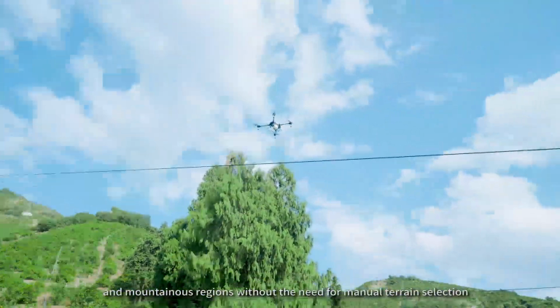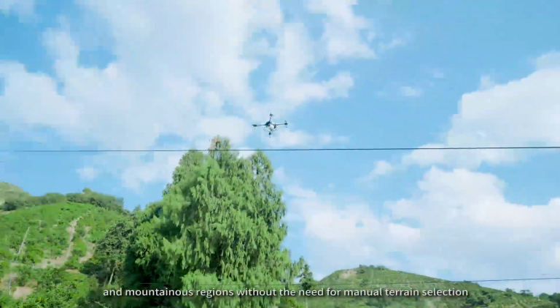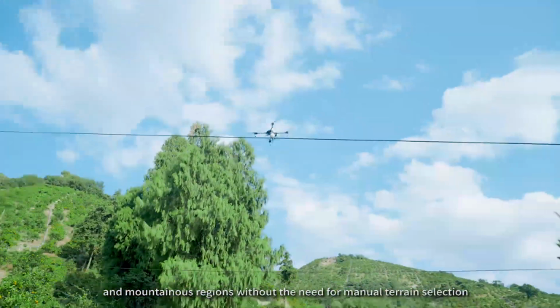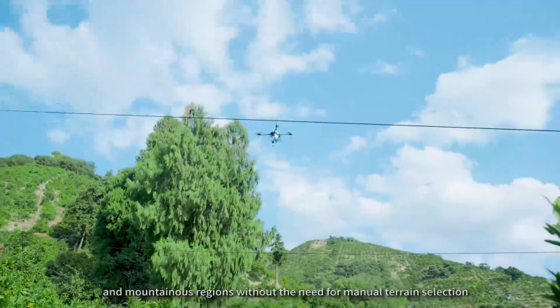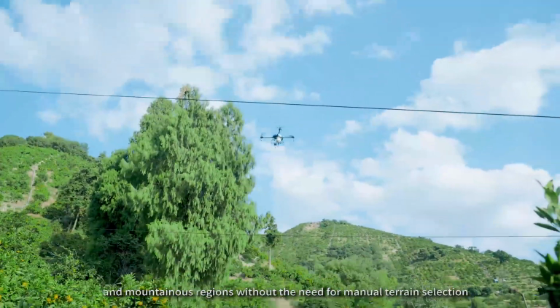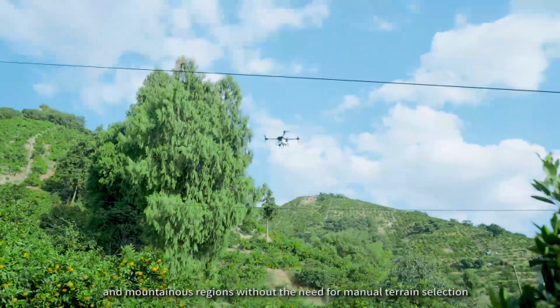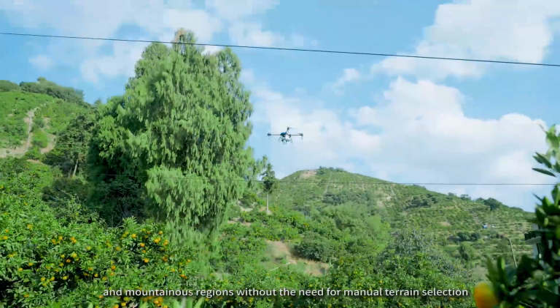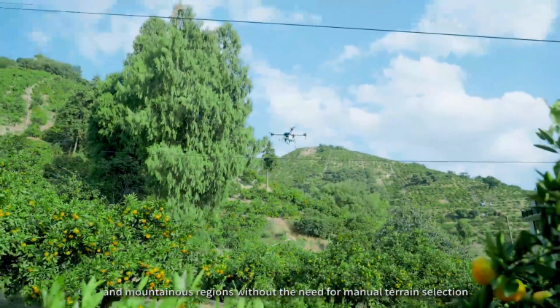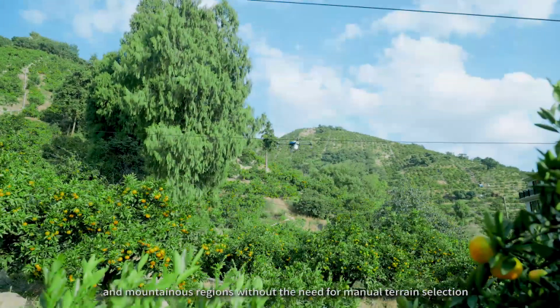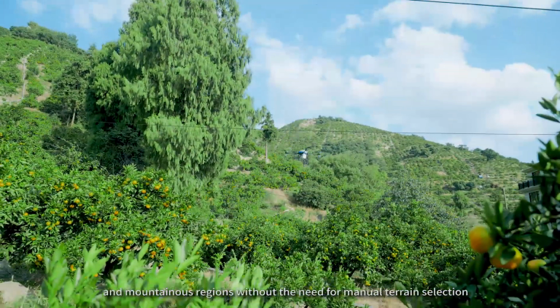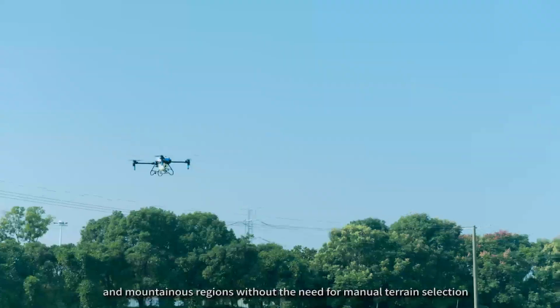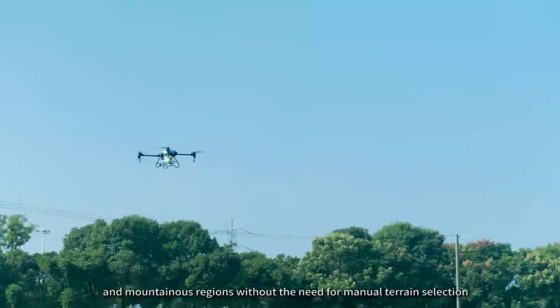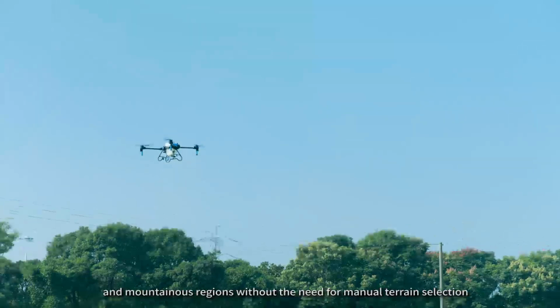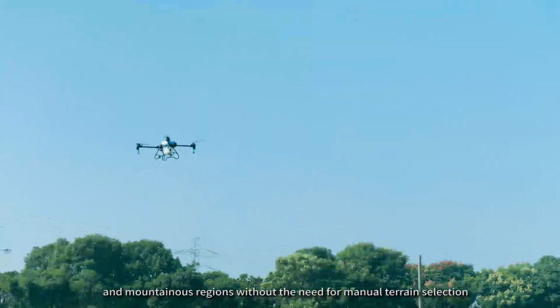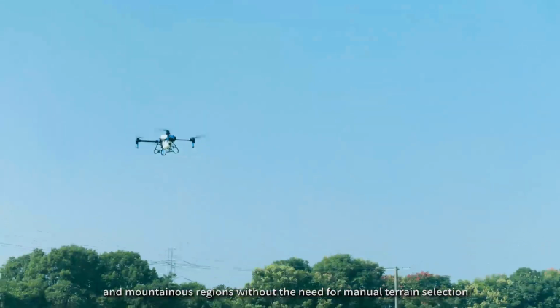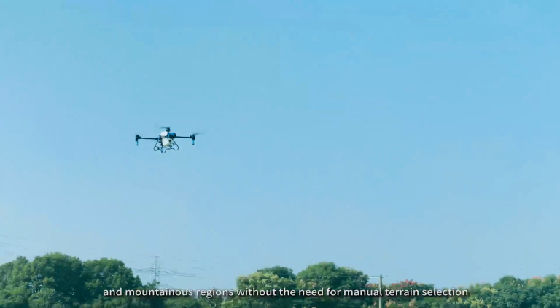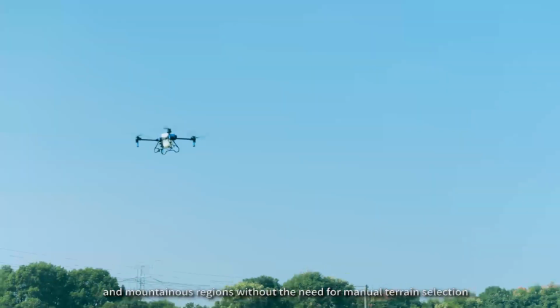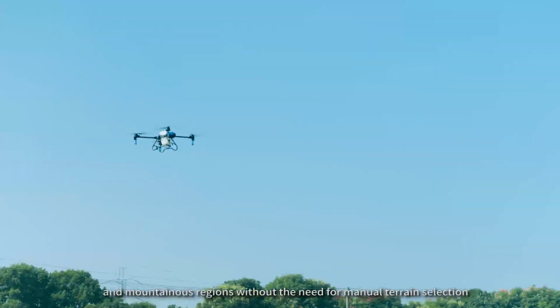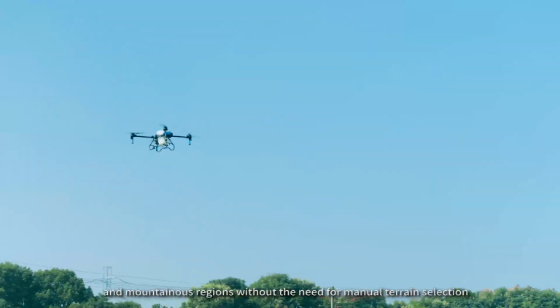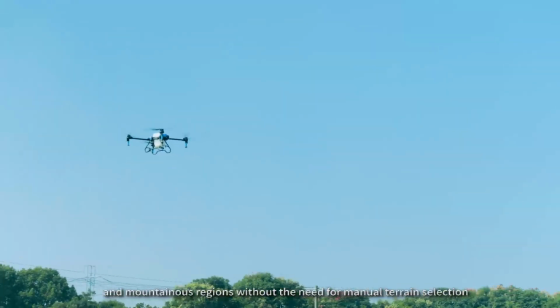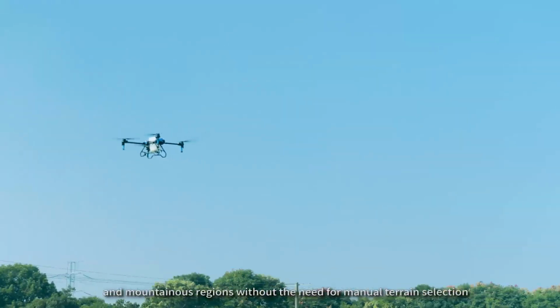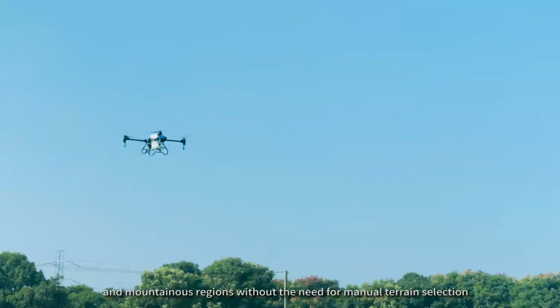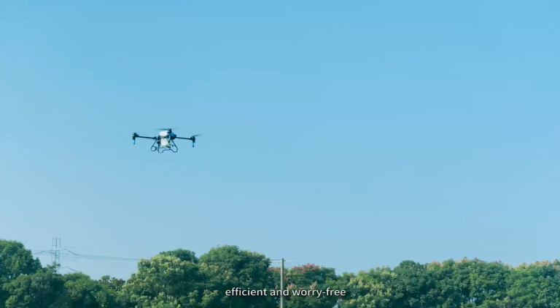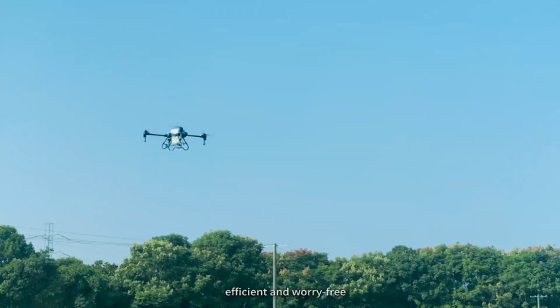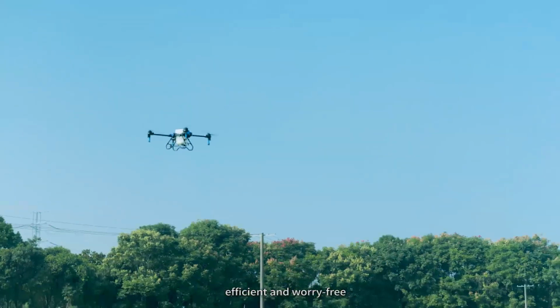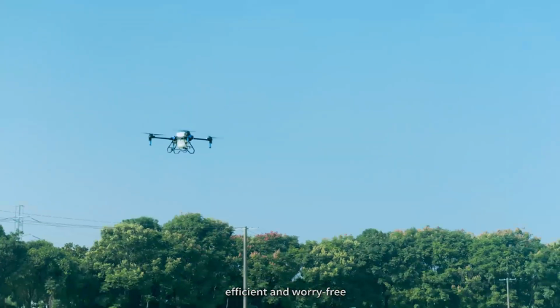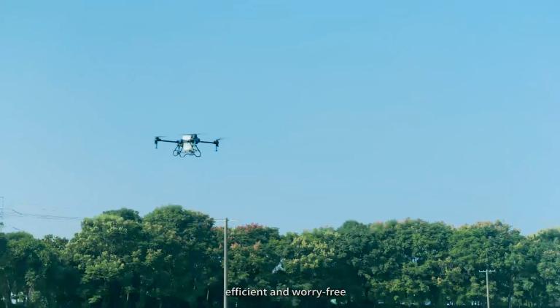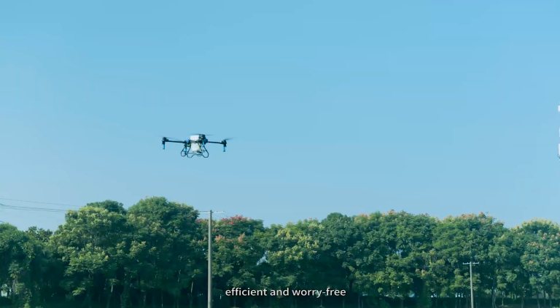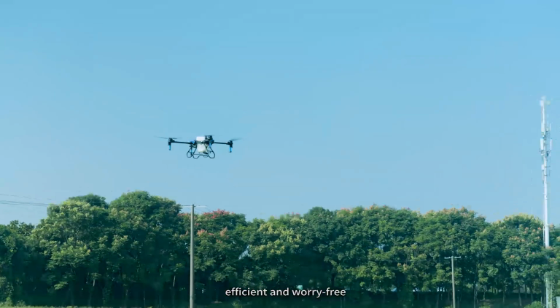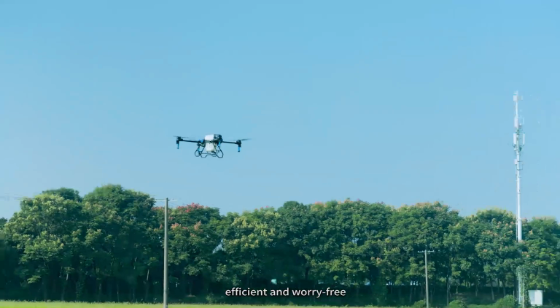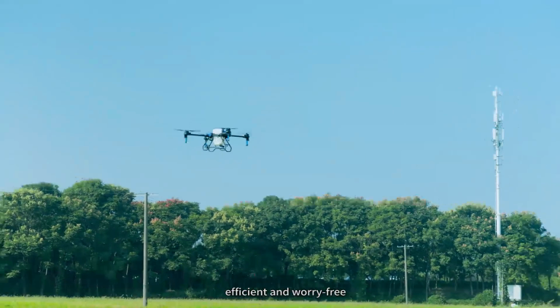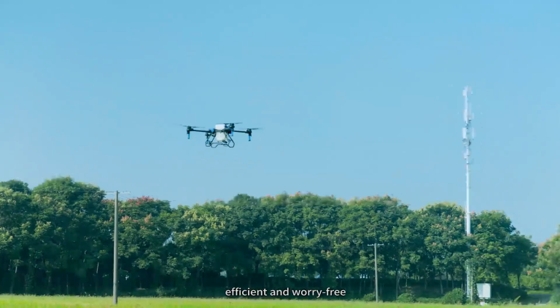It handles mountainous ranges without the need for manual terrain selection — efficient and worry-free.